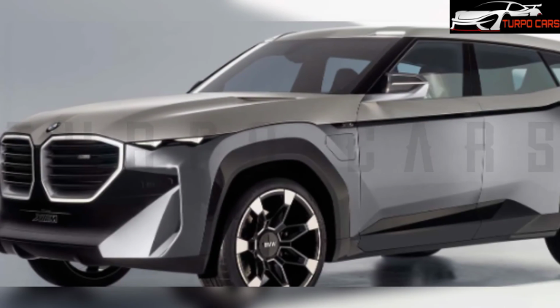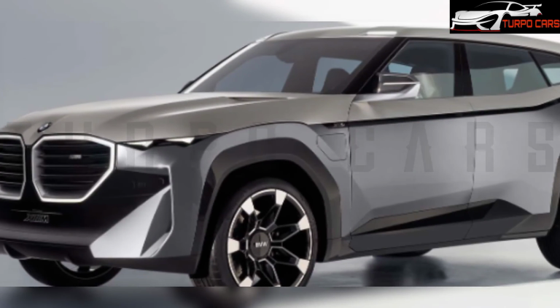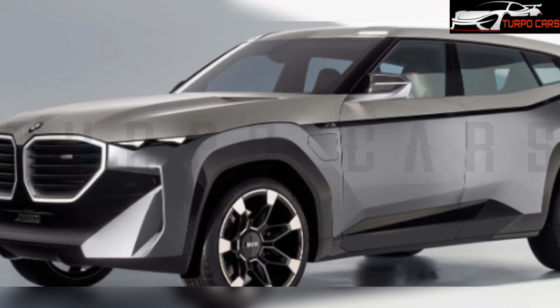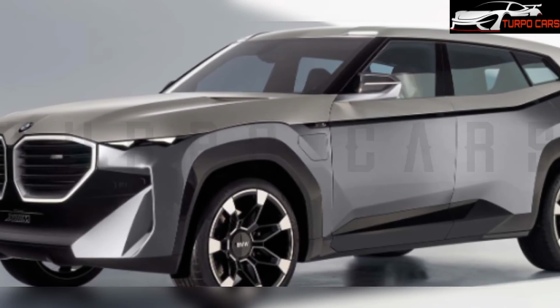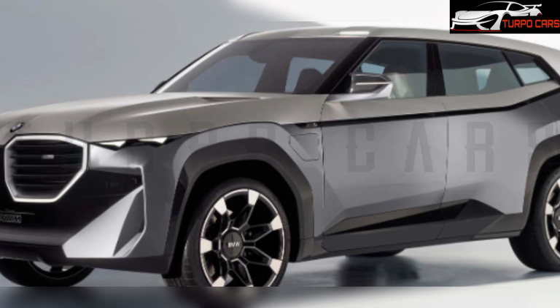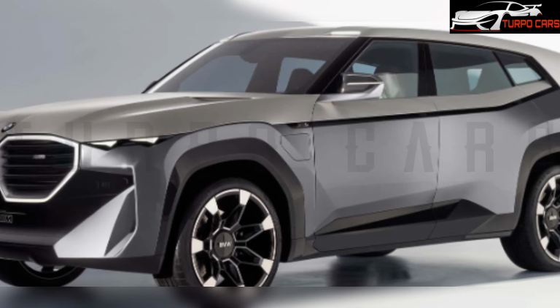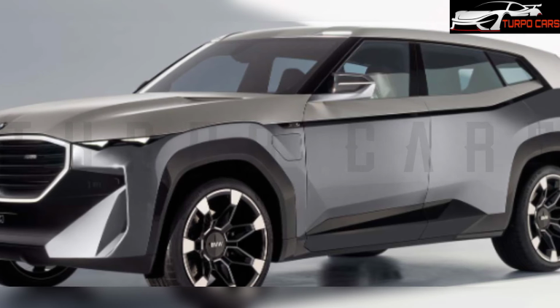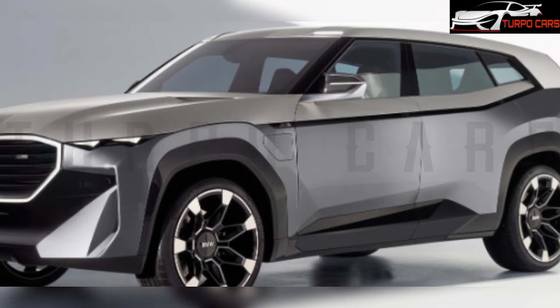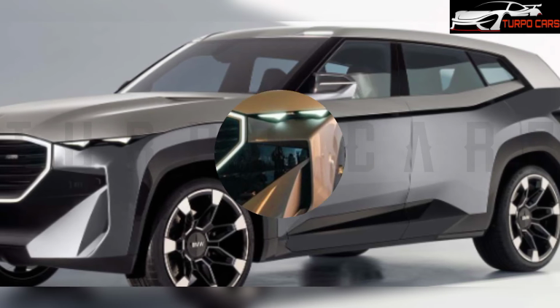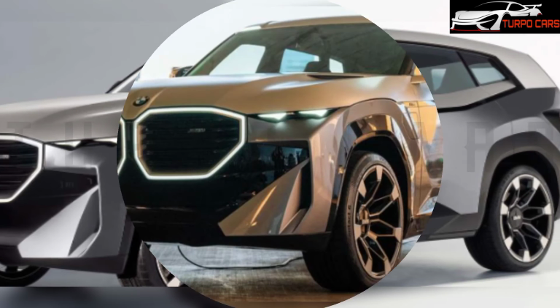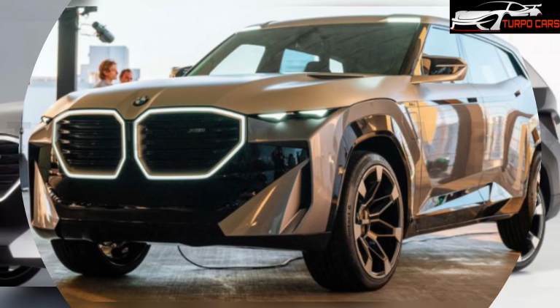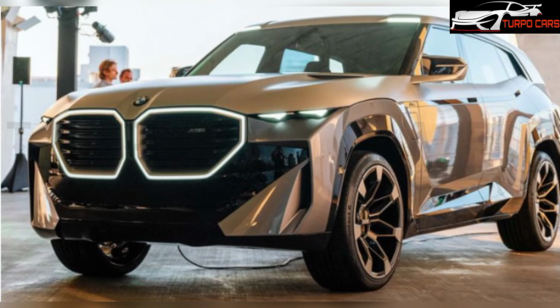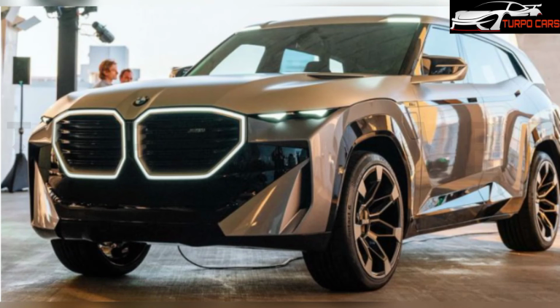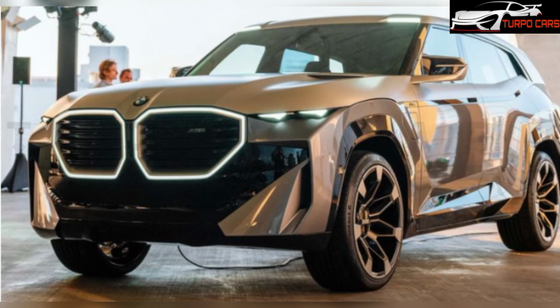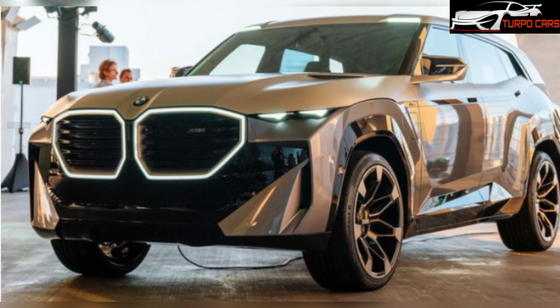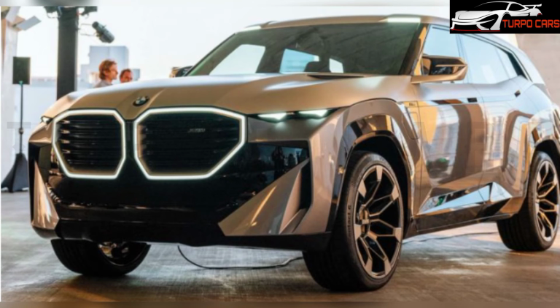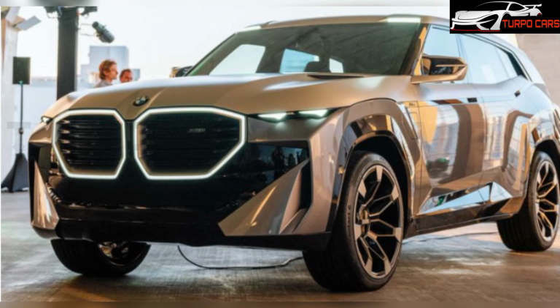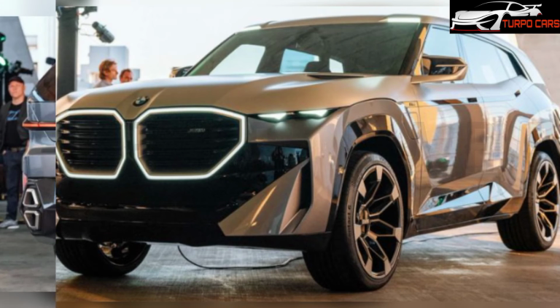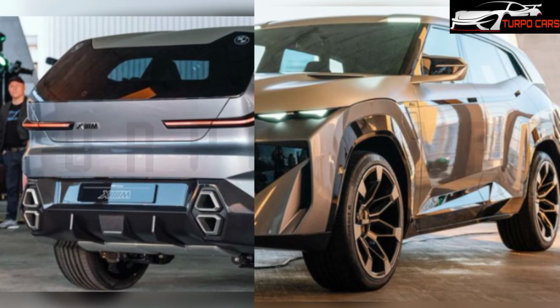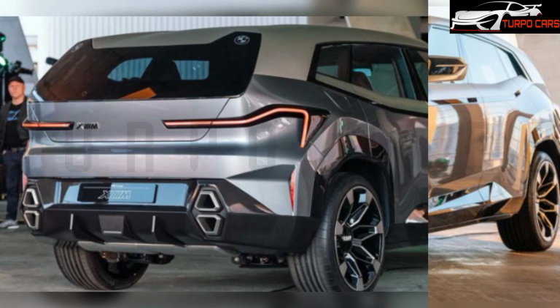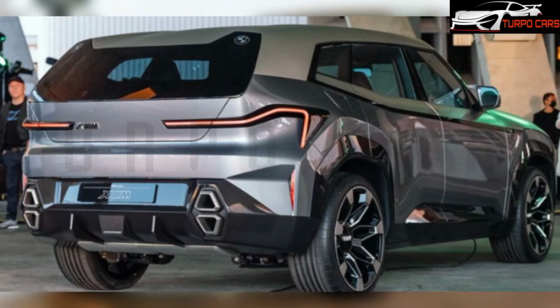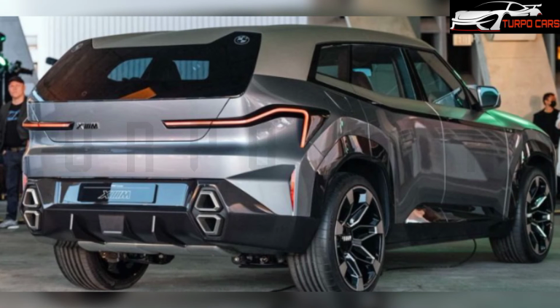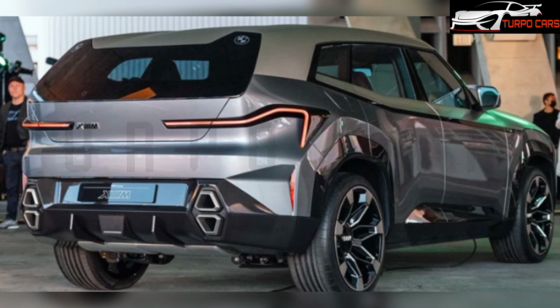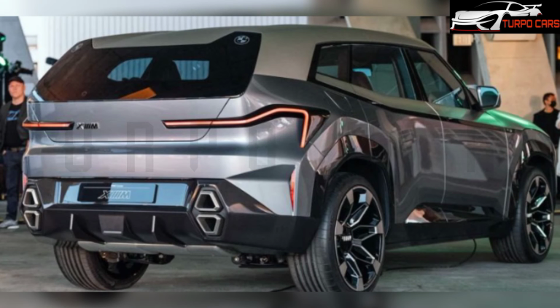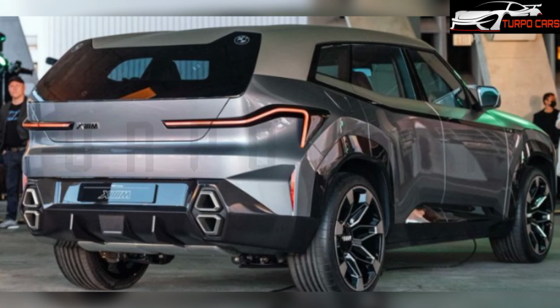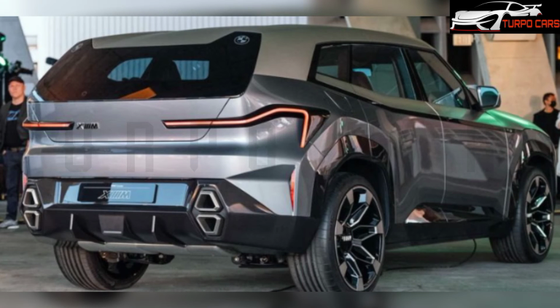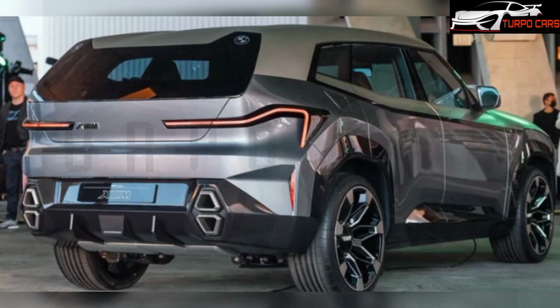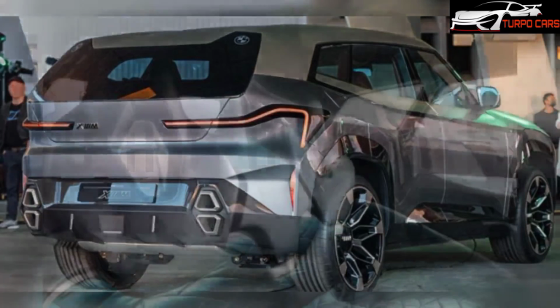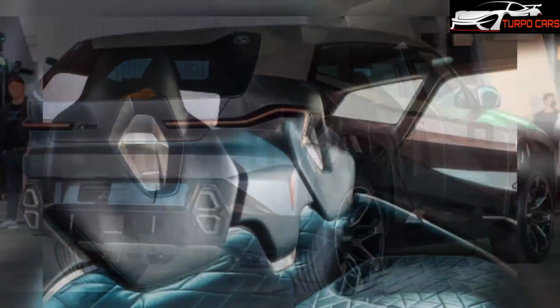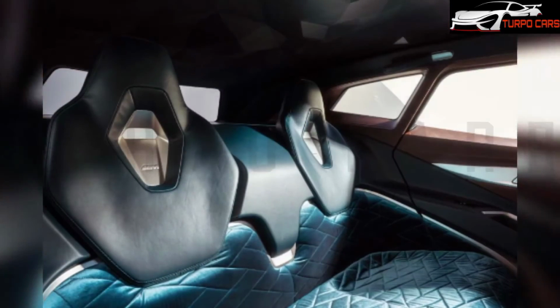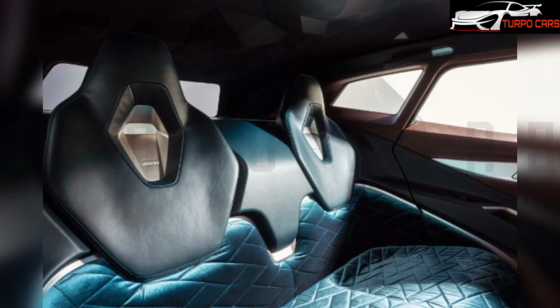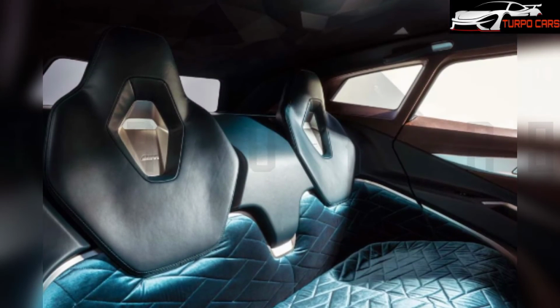The XM will enter production at the end of next year at the BMW plant in South Carolina in the United States, and its price is expected to start at $100,000.